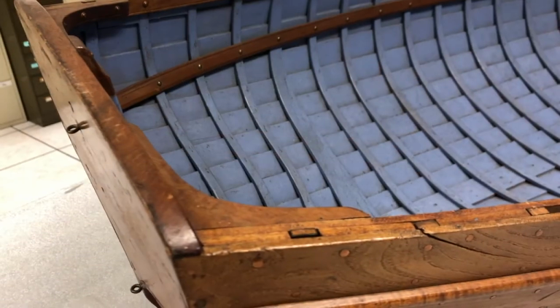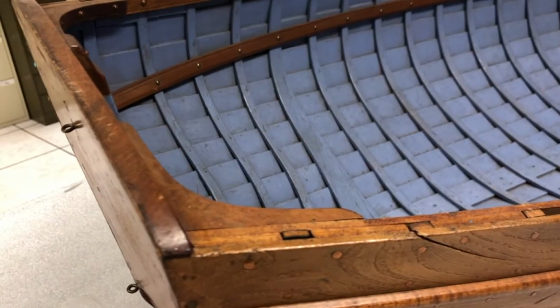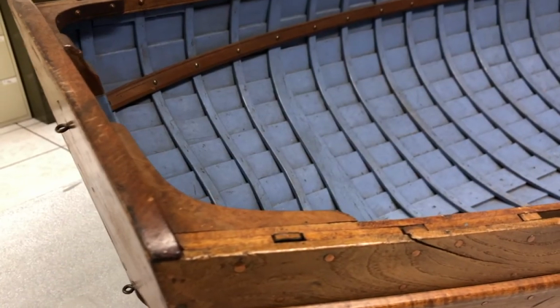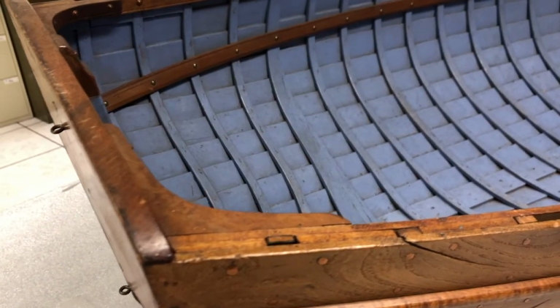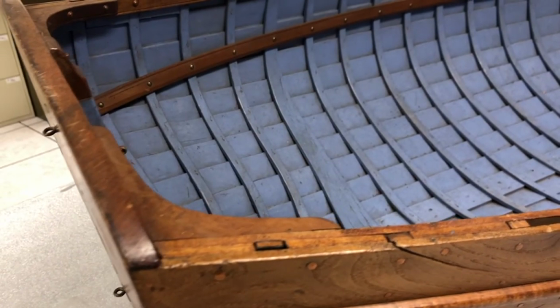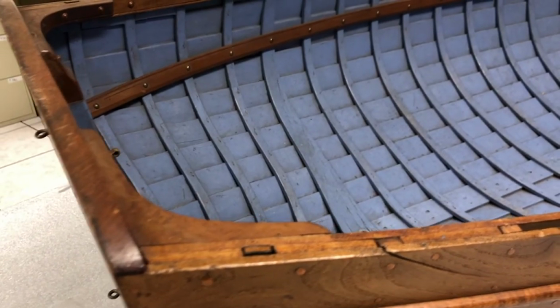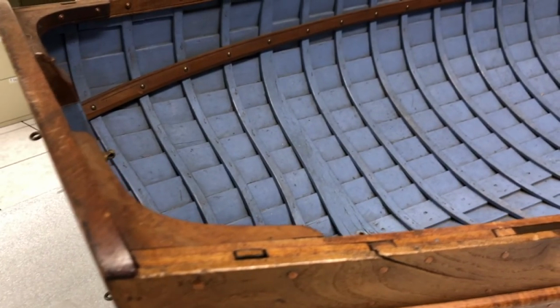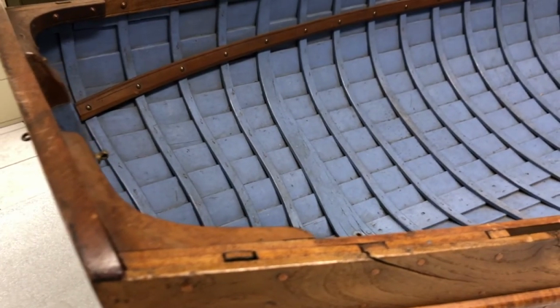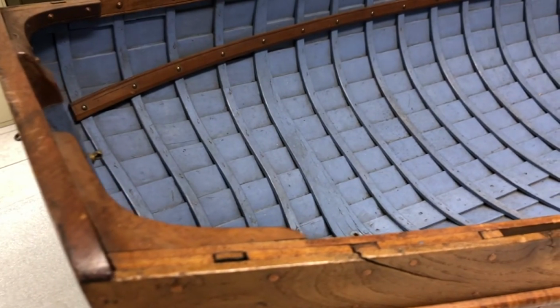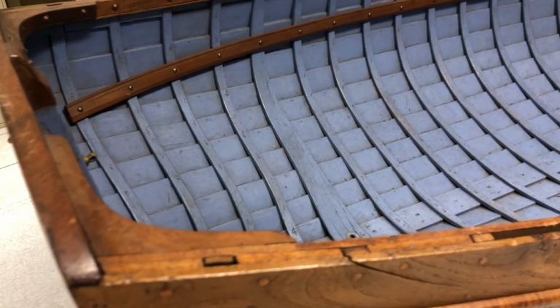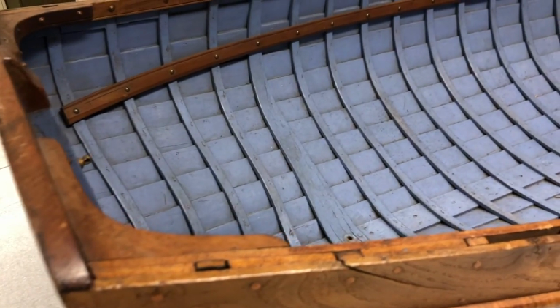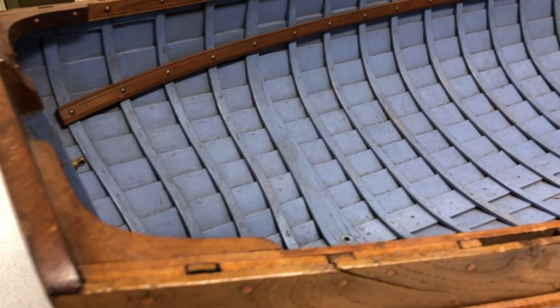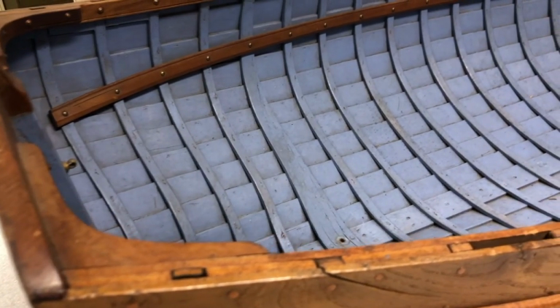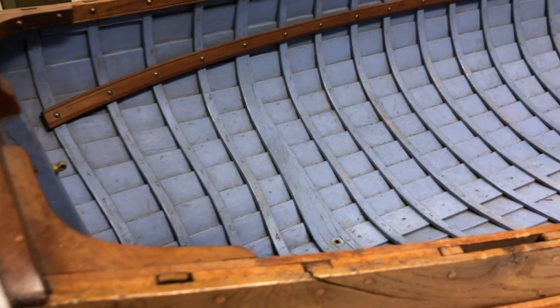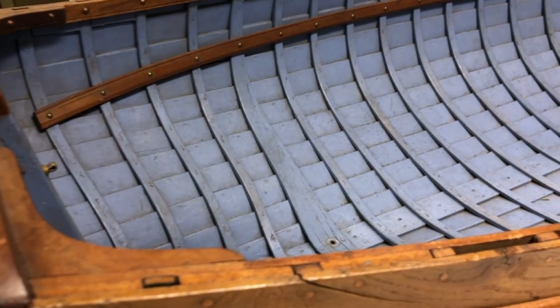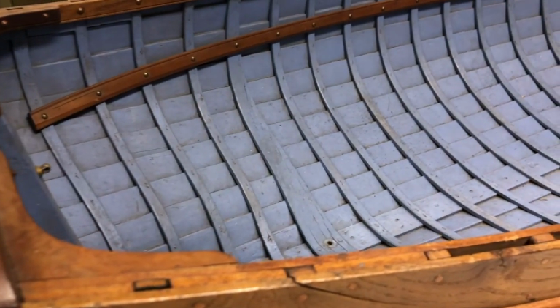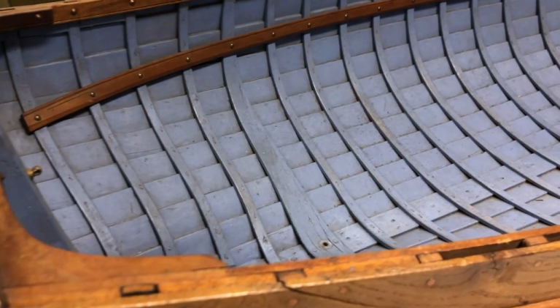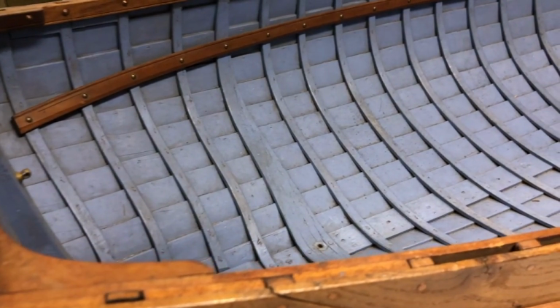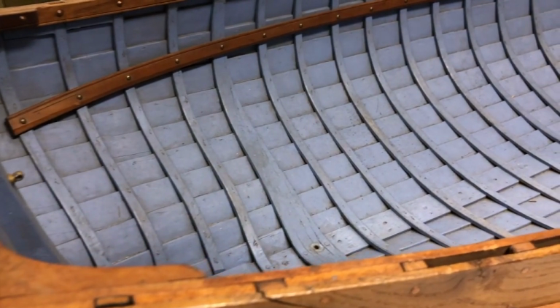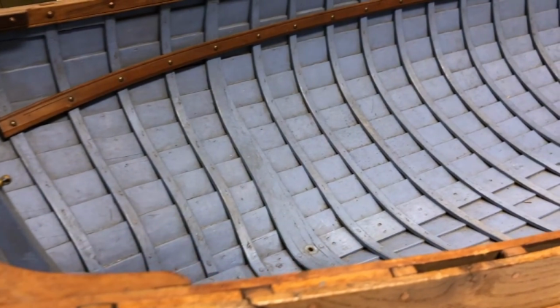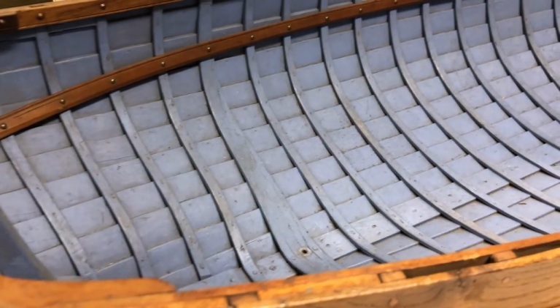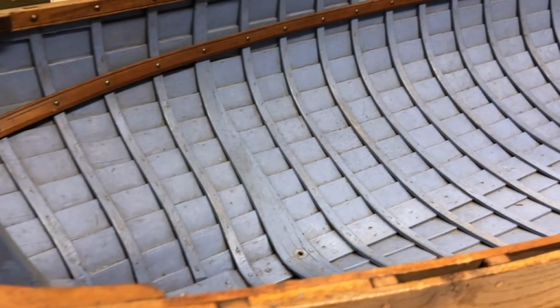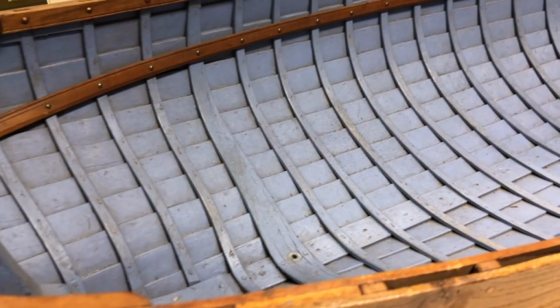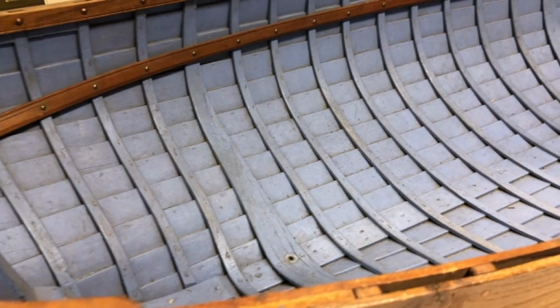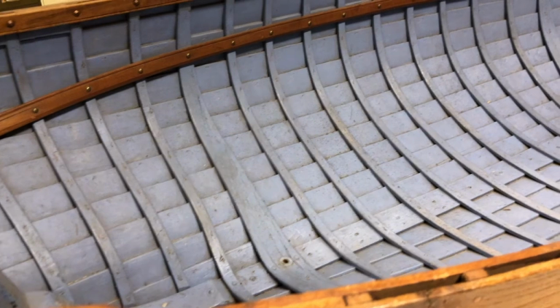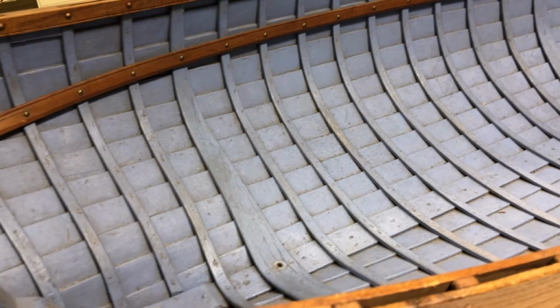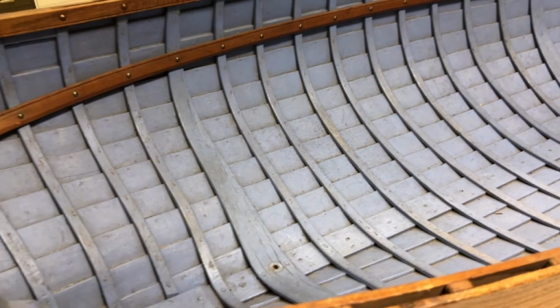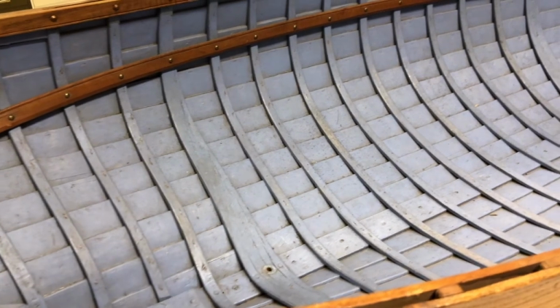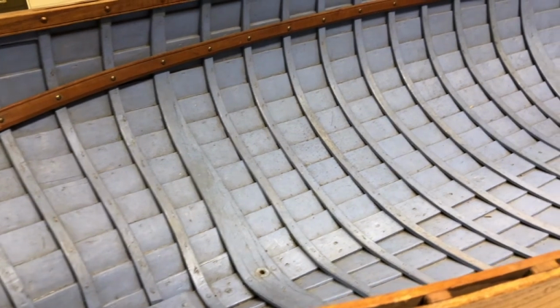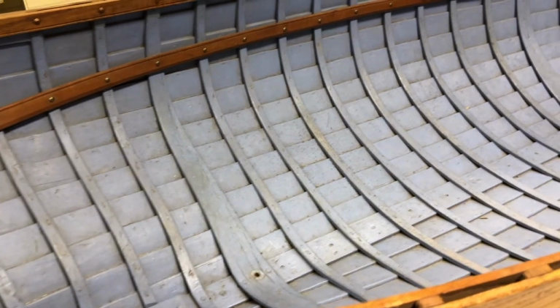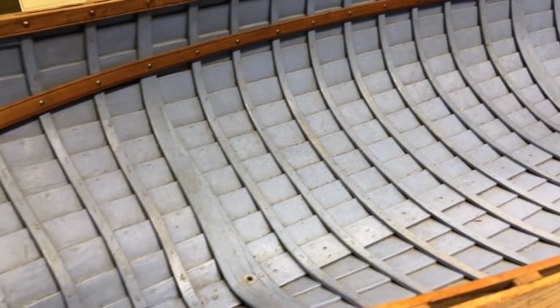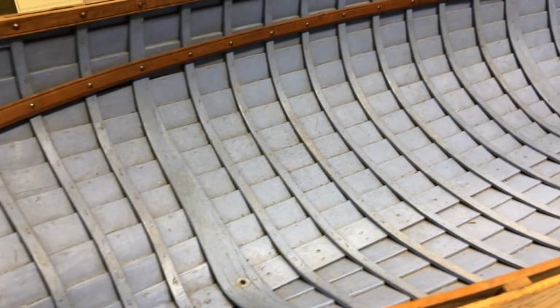Boats built like this were used in medieval Europe. Viking longships that crossed oceans used this method.